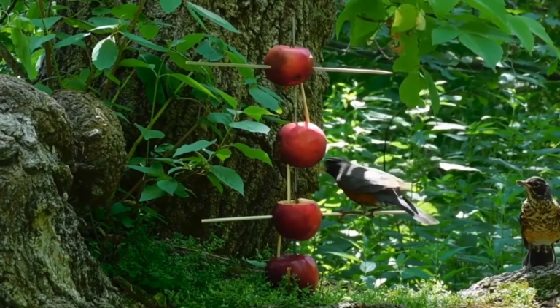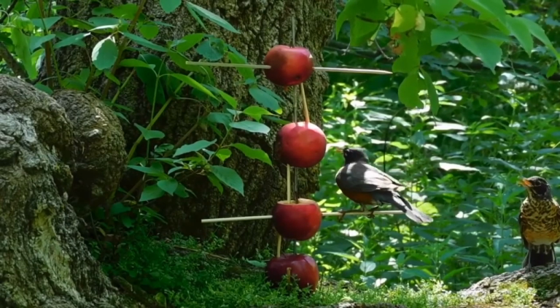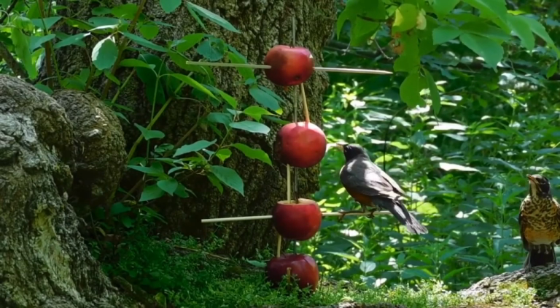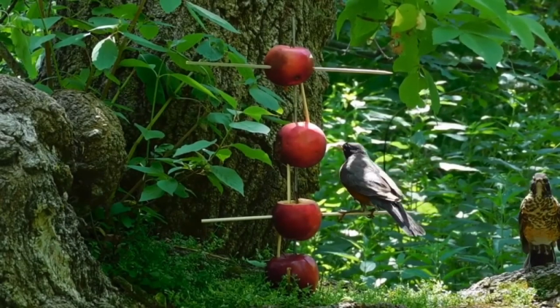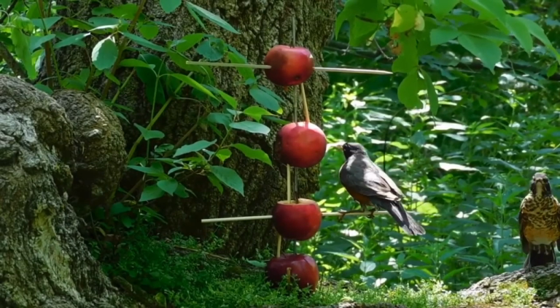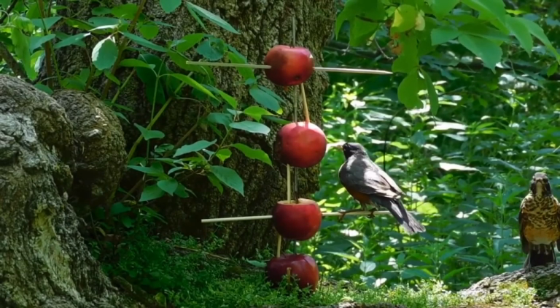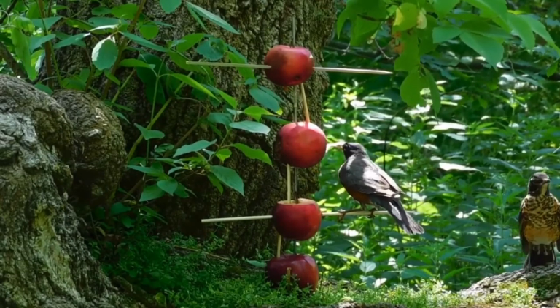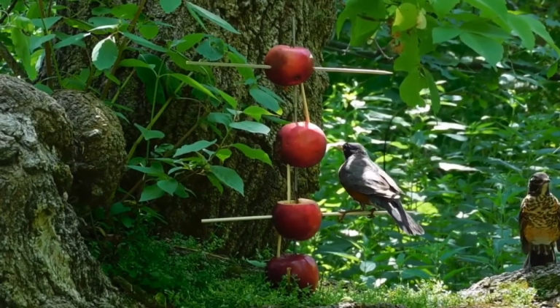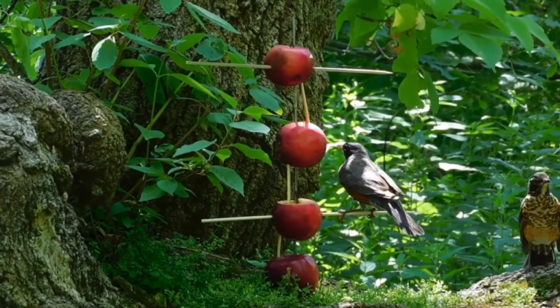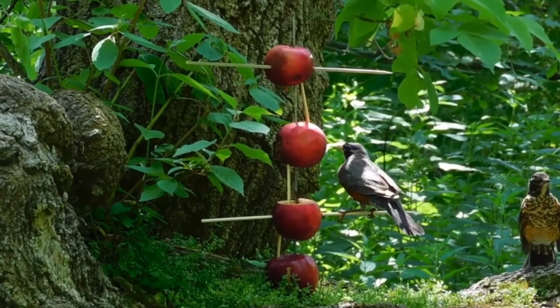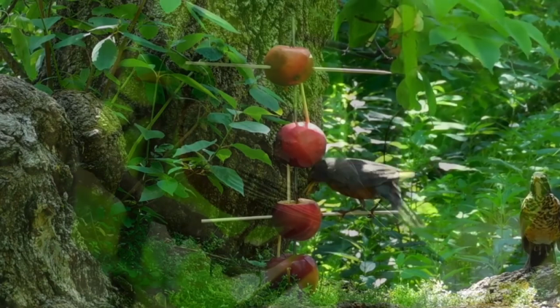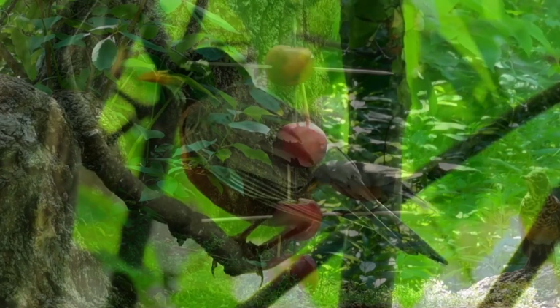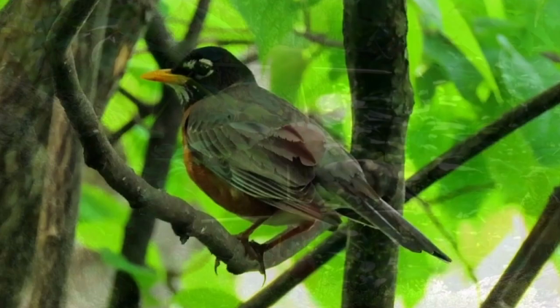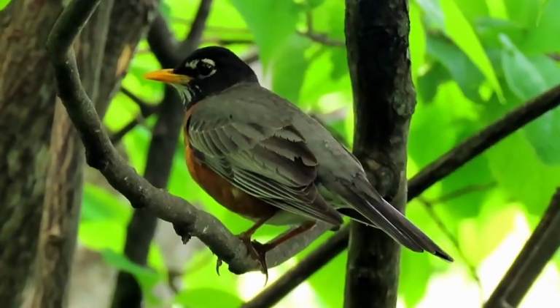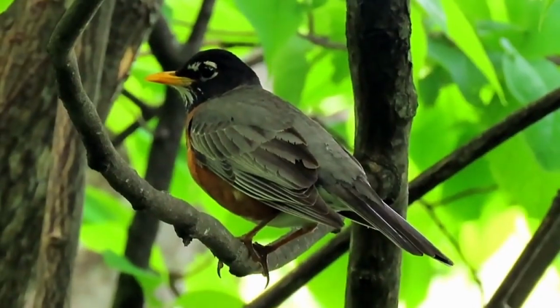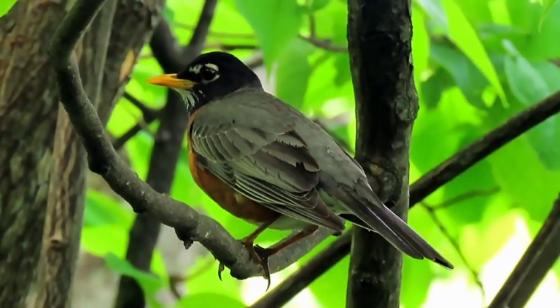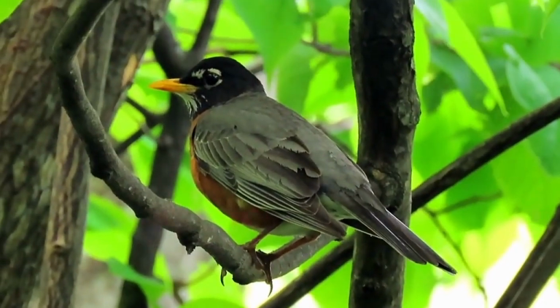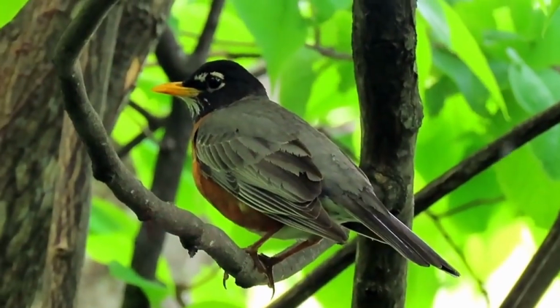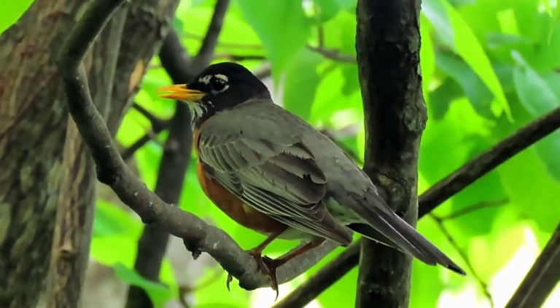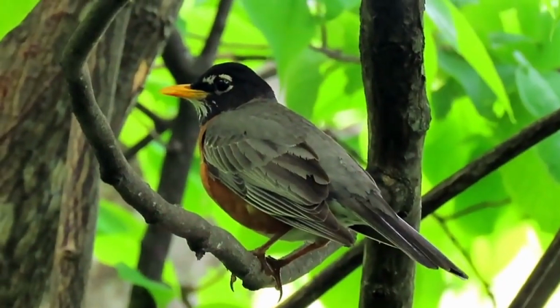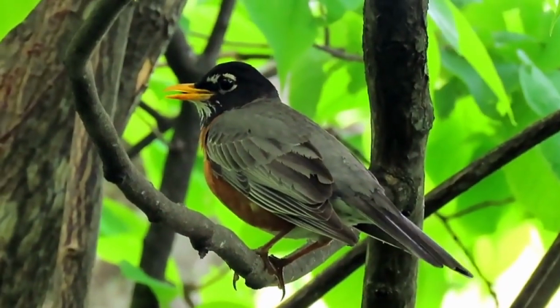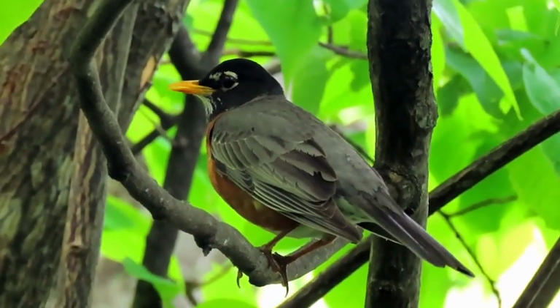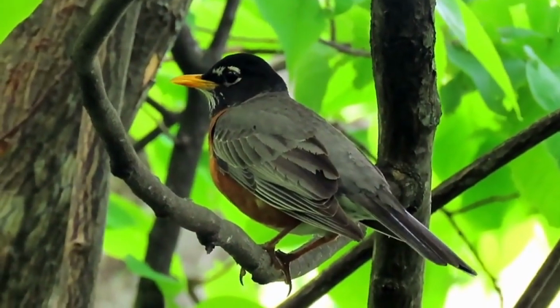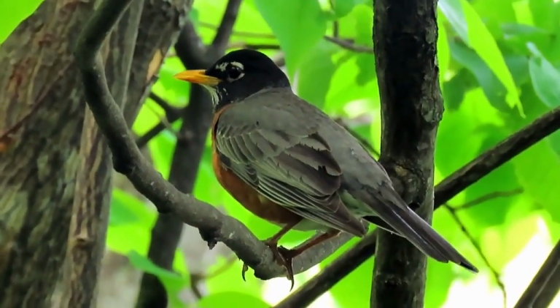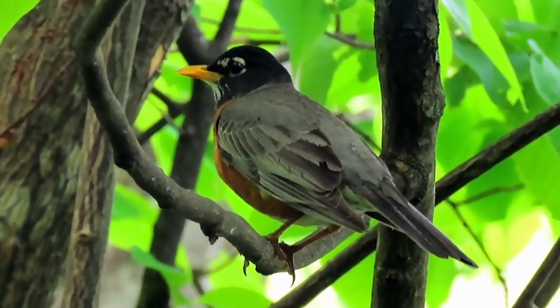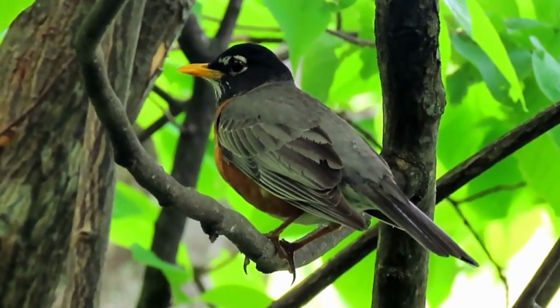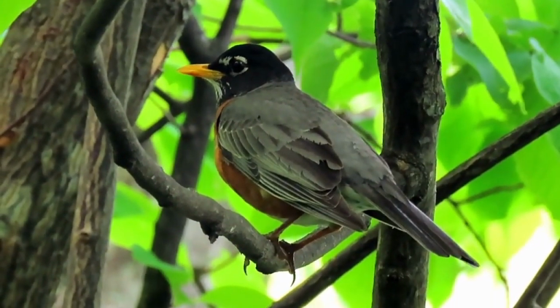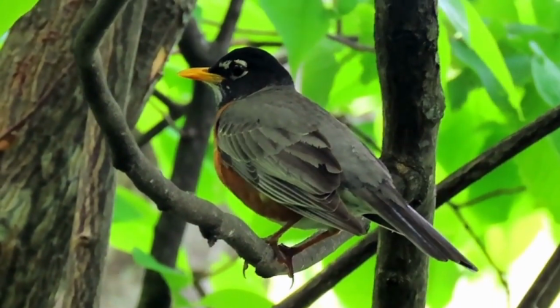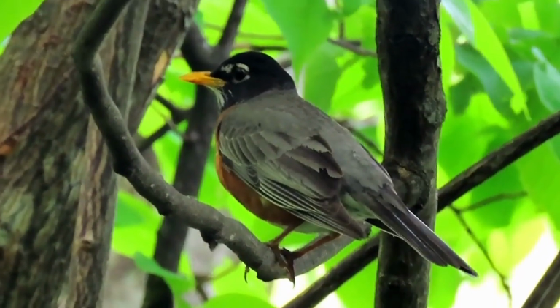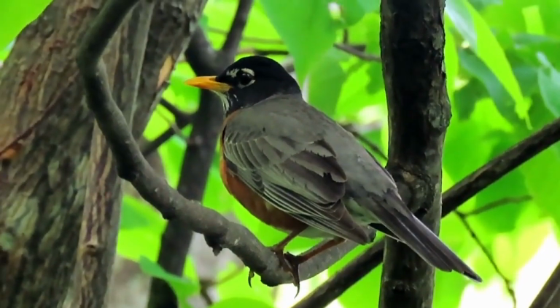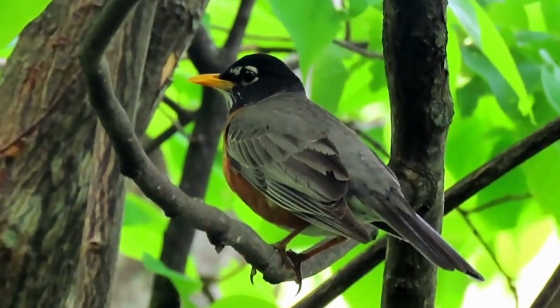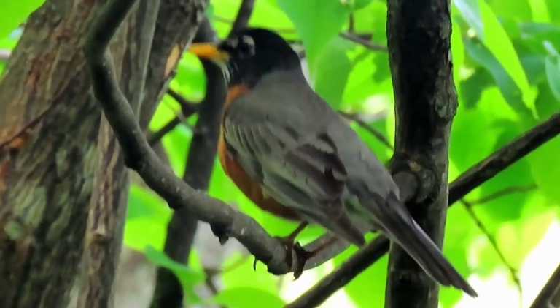For those who enjoy a snack, a bird feeder with fruits like apples, berries, or mealworms can be a delightful treat, supplementing their diet and ensuring they visit your backyard regularly.